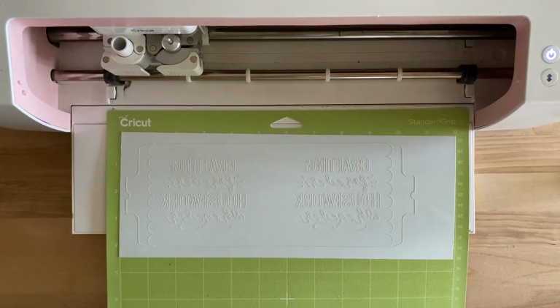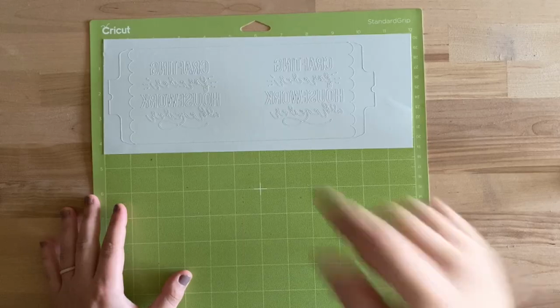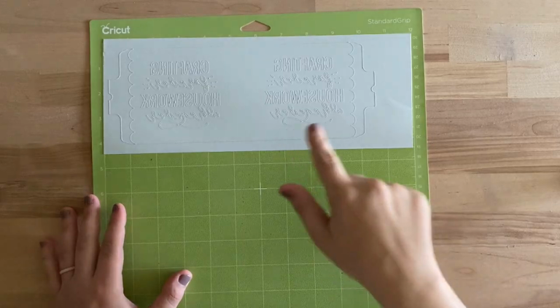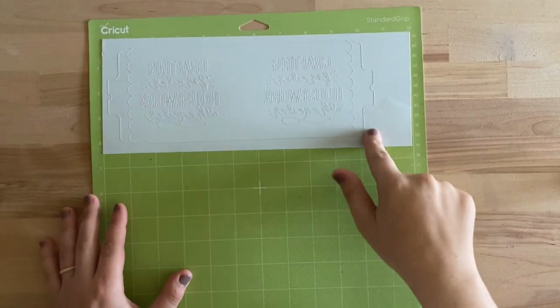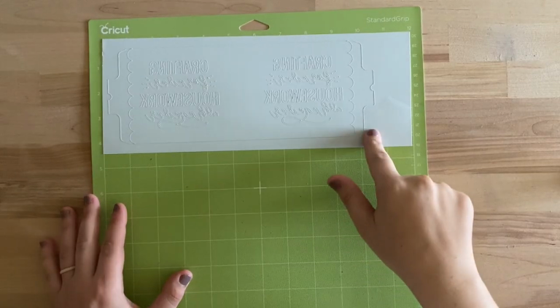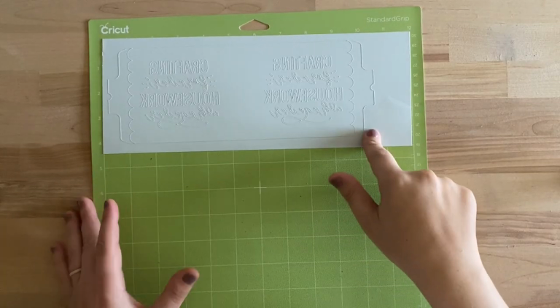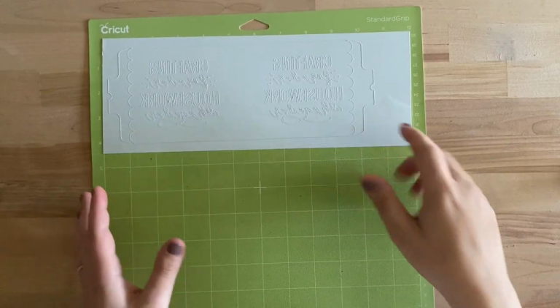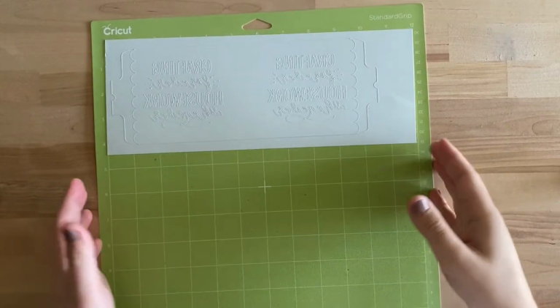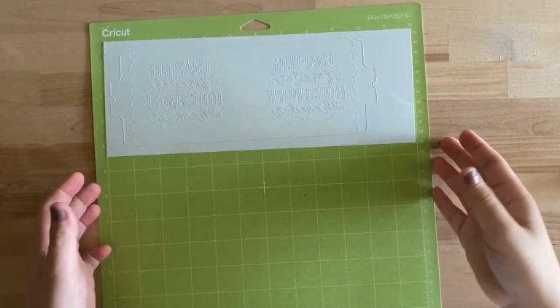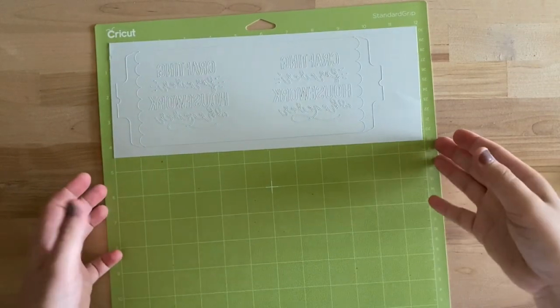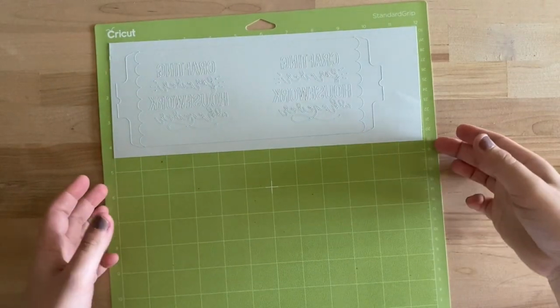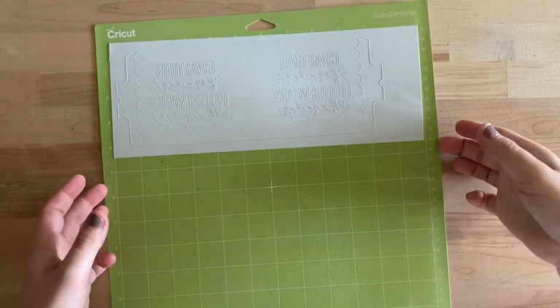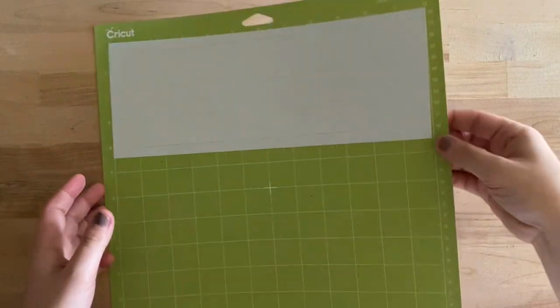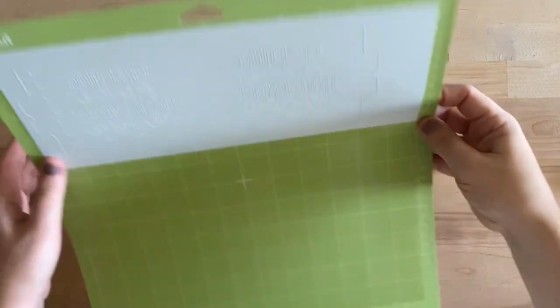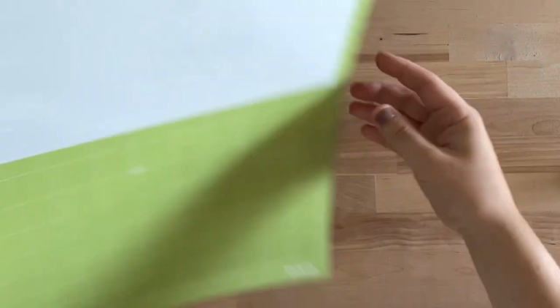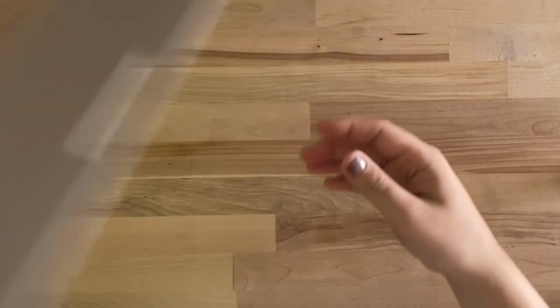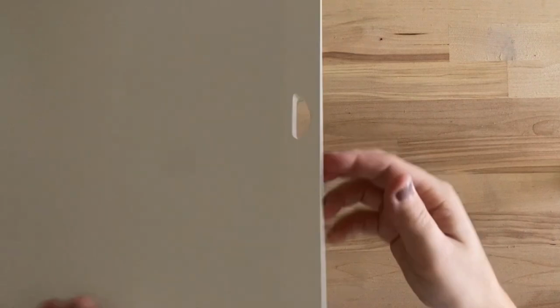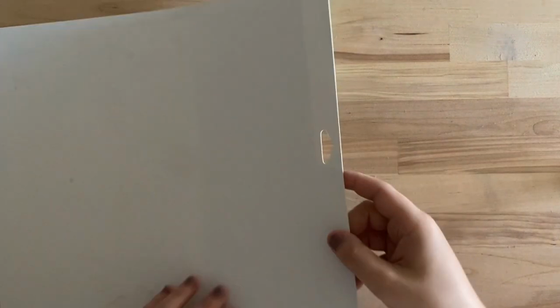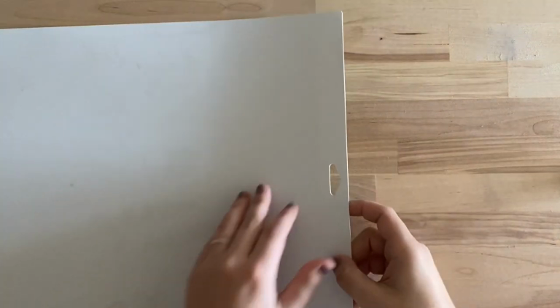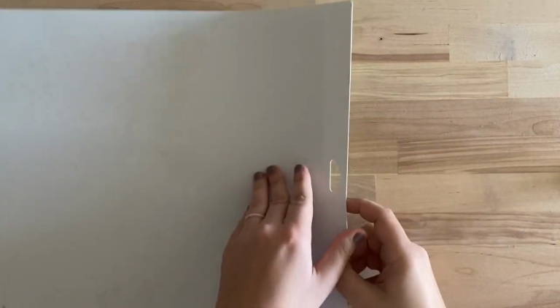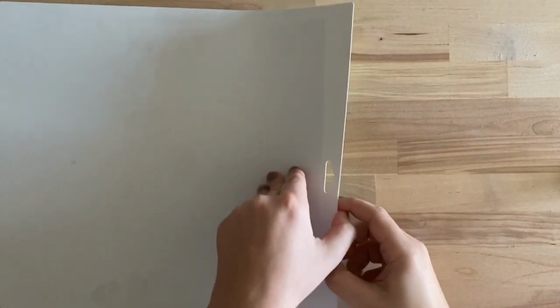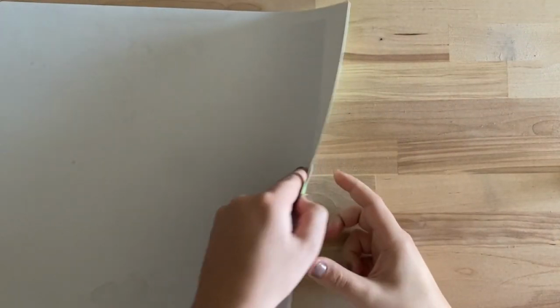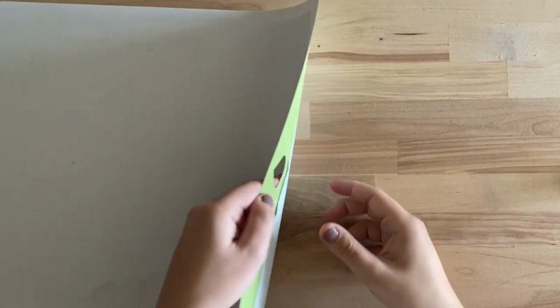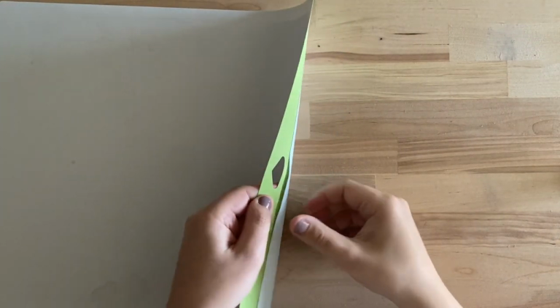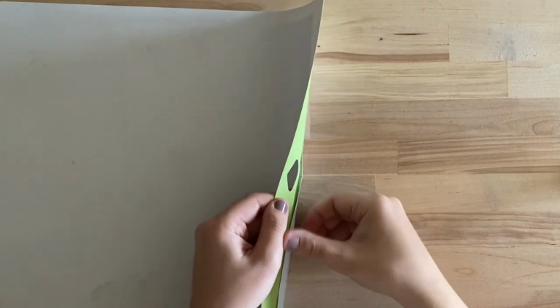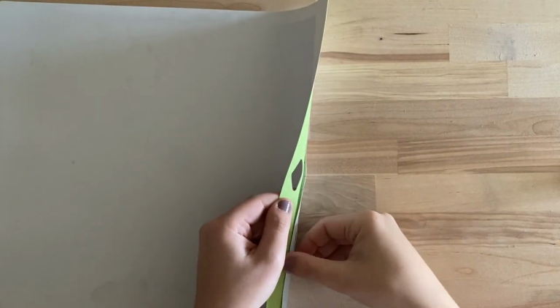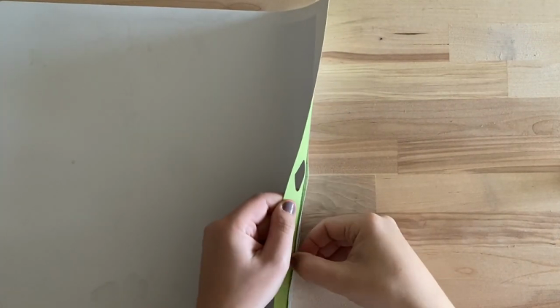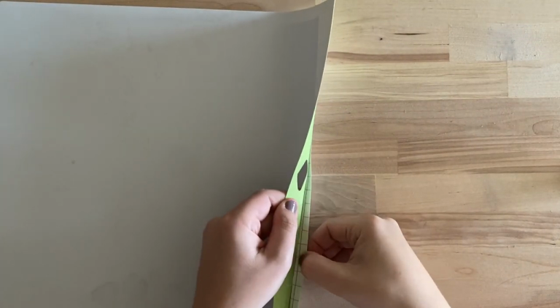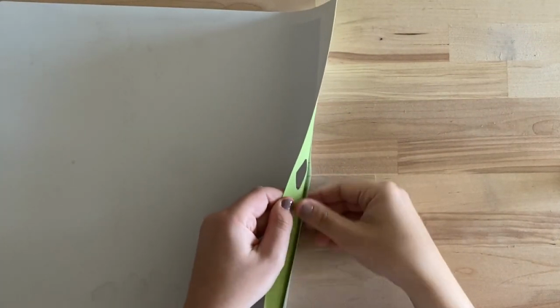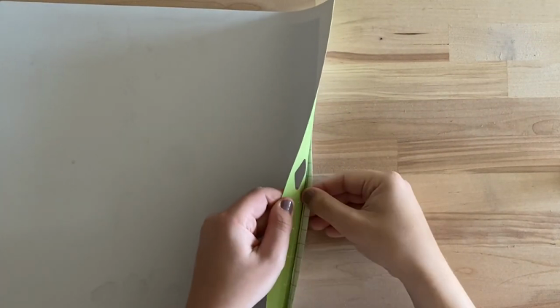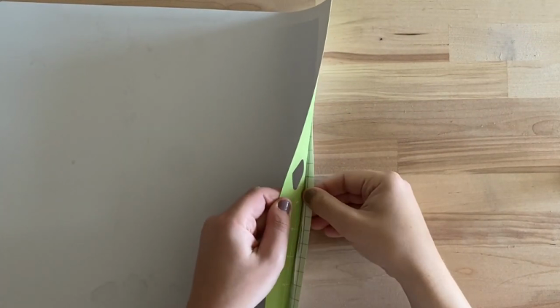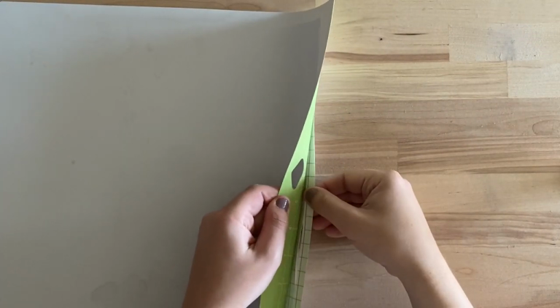To remove the transfer sheet from the mat, I'm going to flip the mat over and bend the mat back while I hold the material straight.